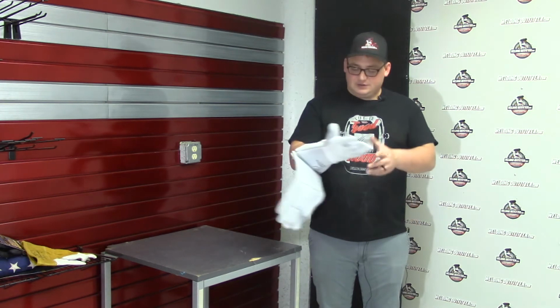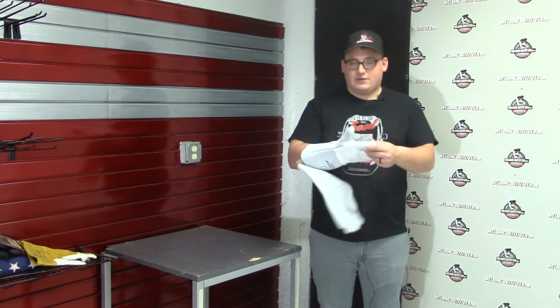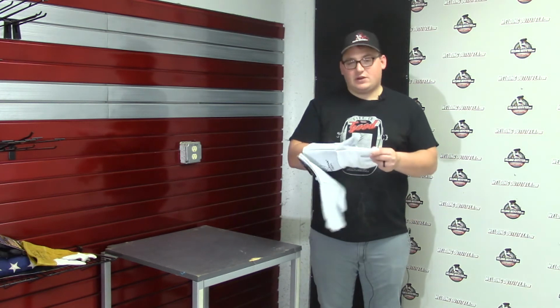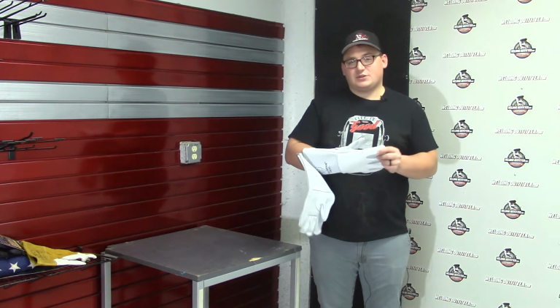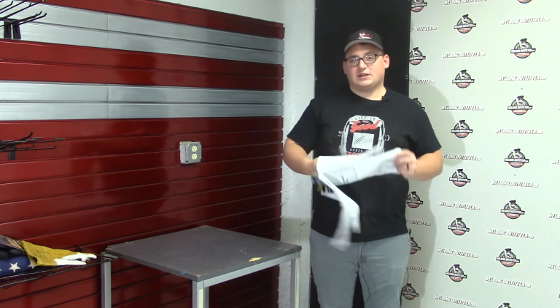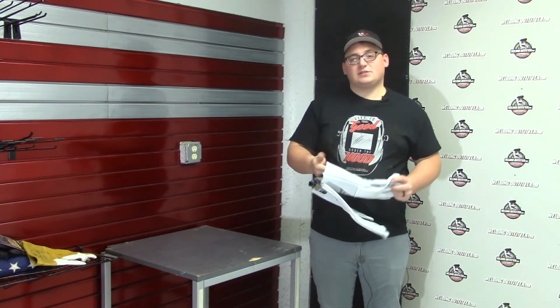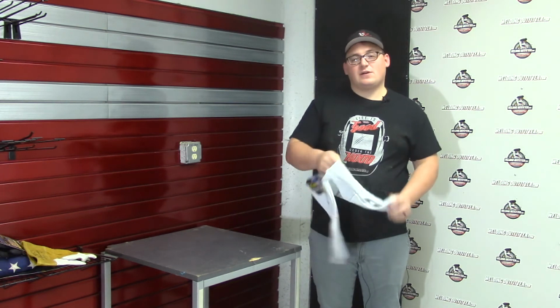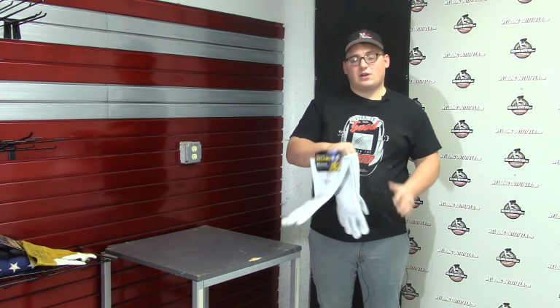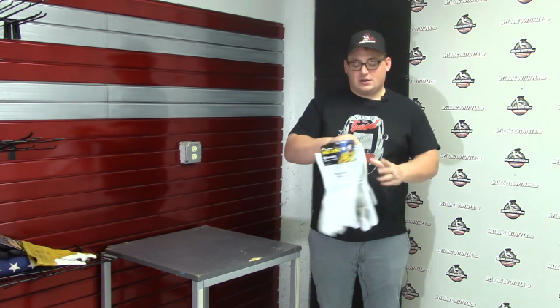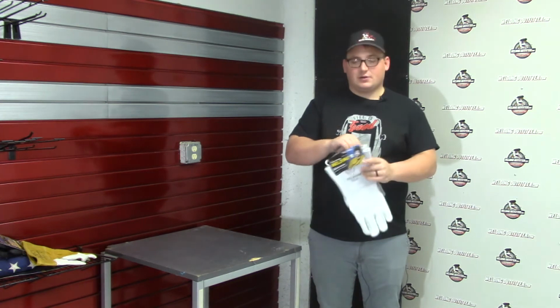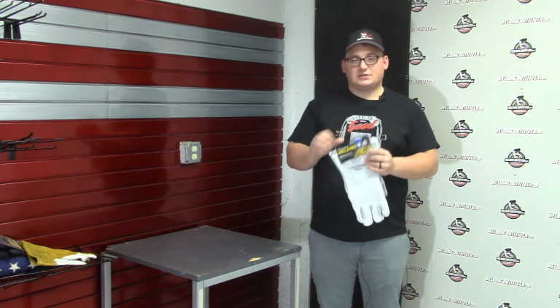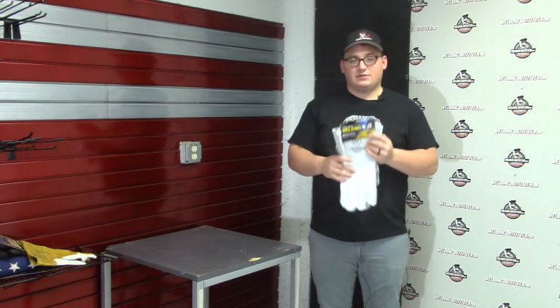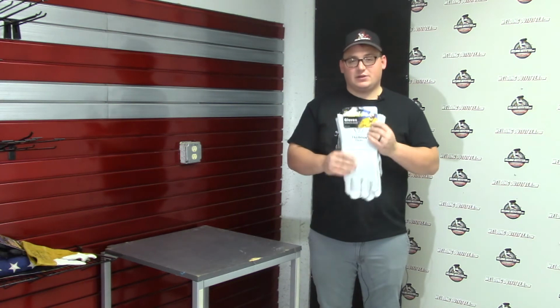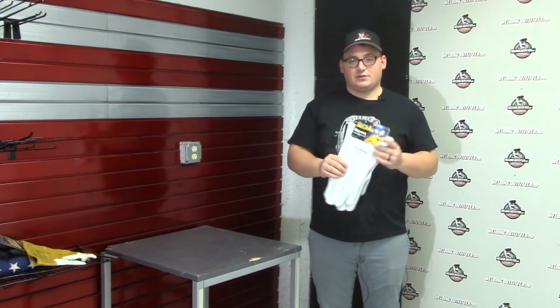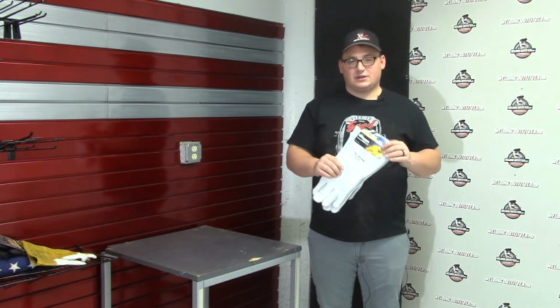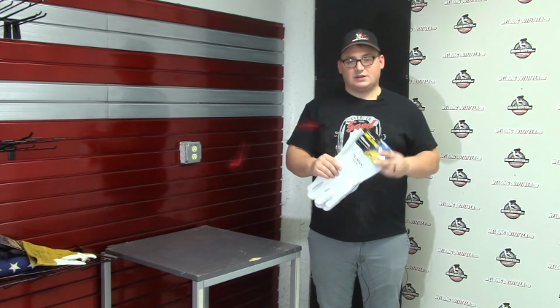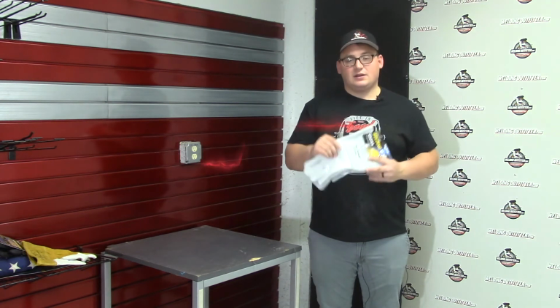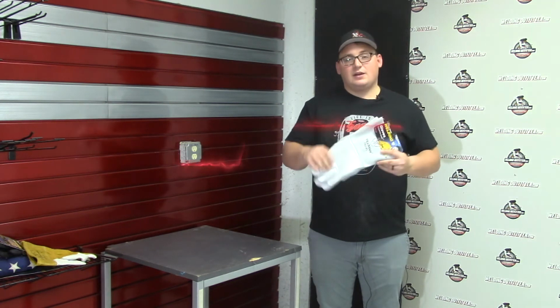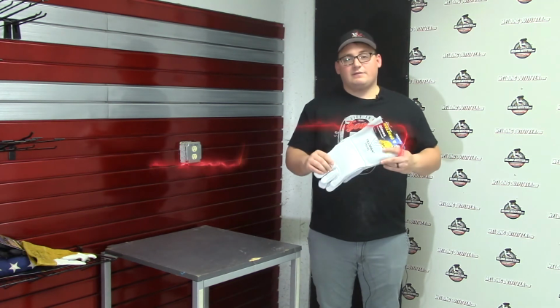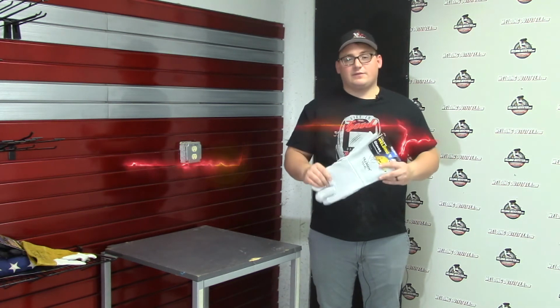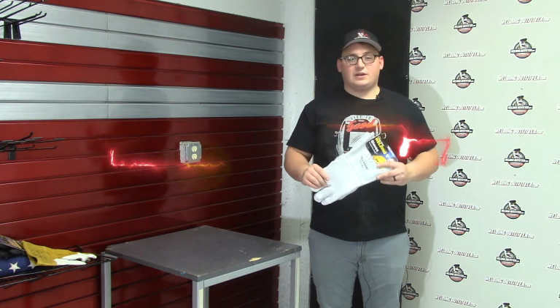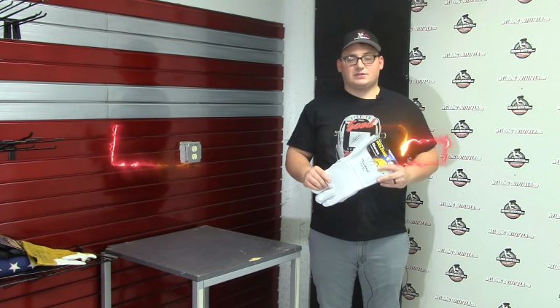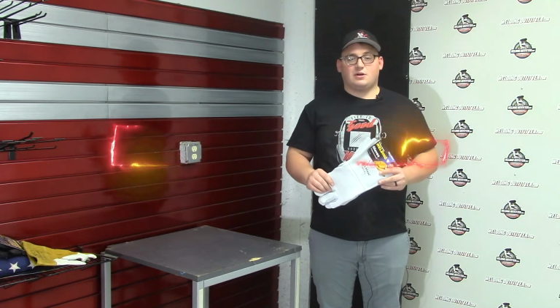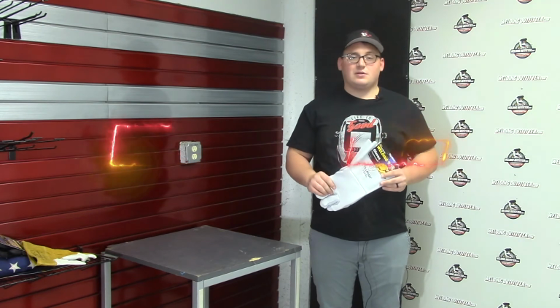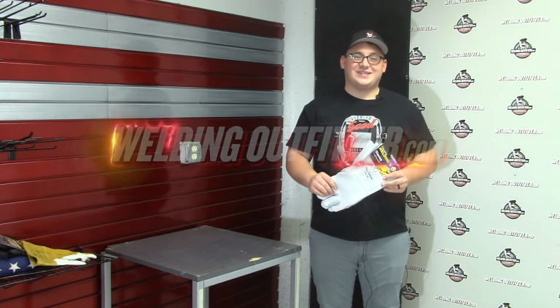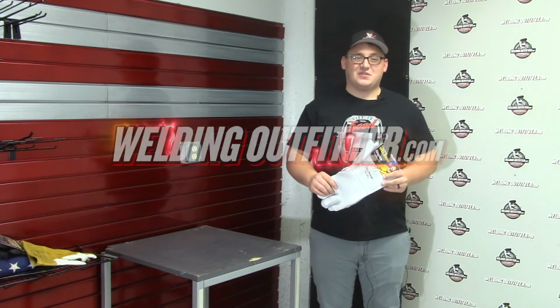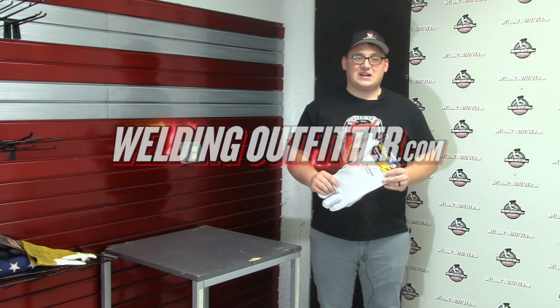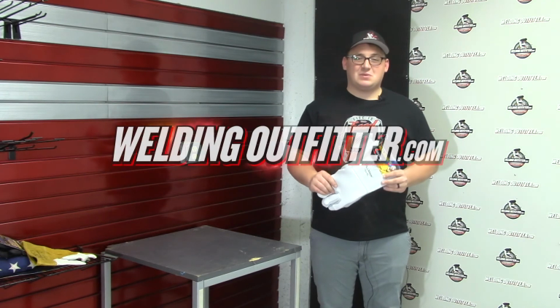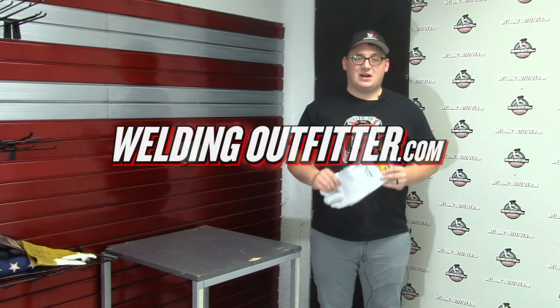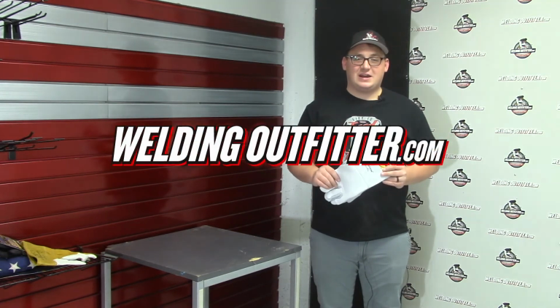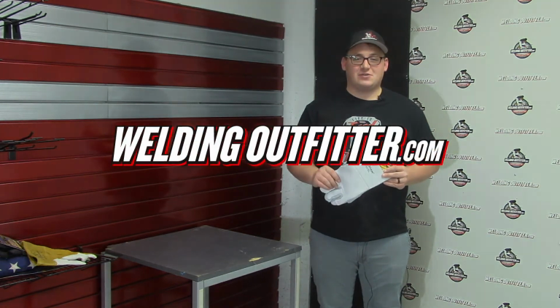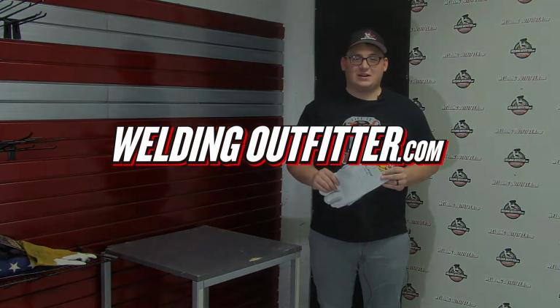If you have any questions on this glove or any other safety materials on our site, feel free to give us a call. Thank you for stopping by and have a great day.